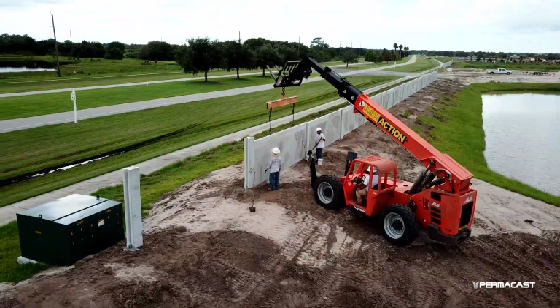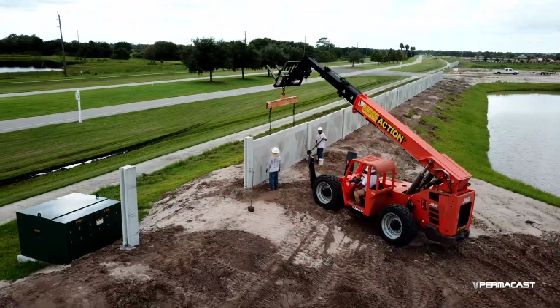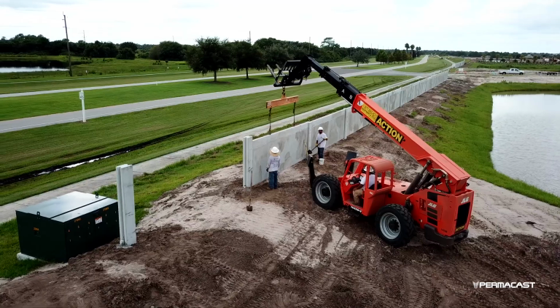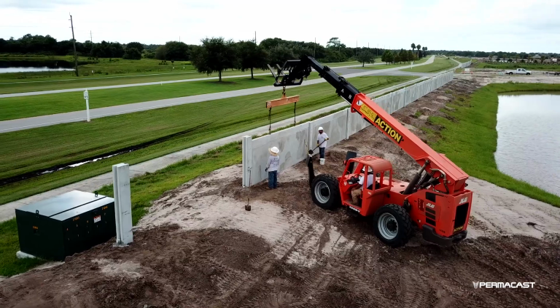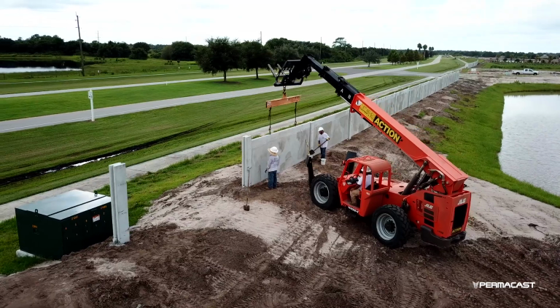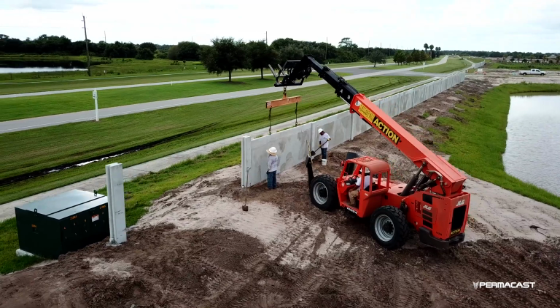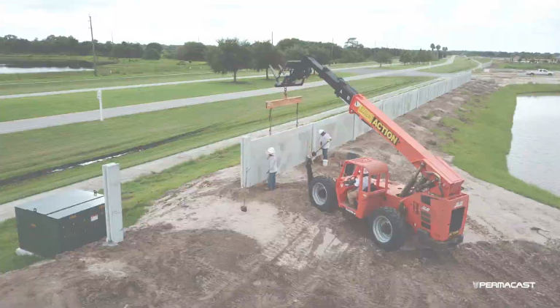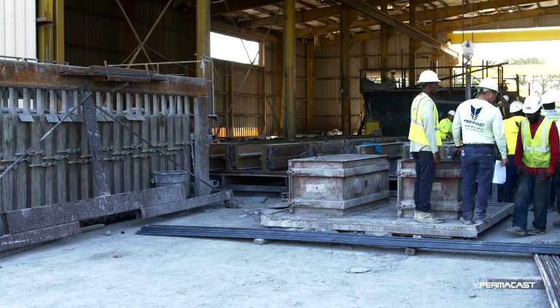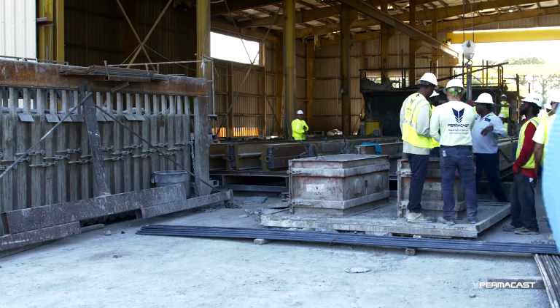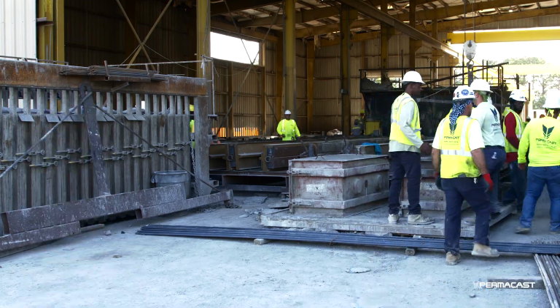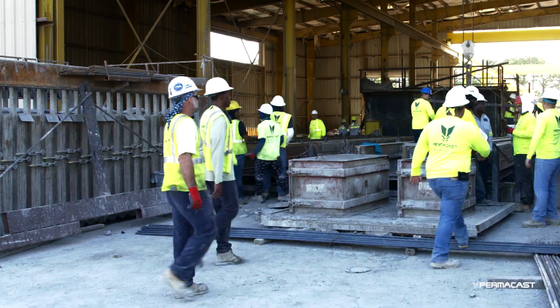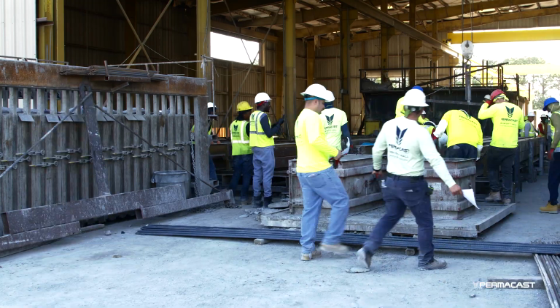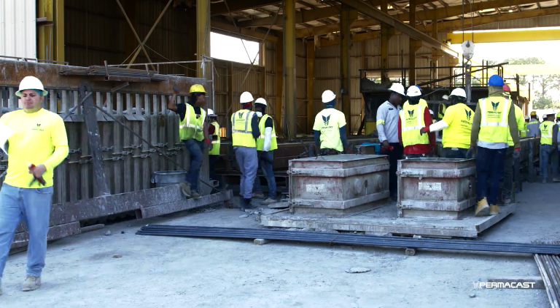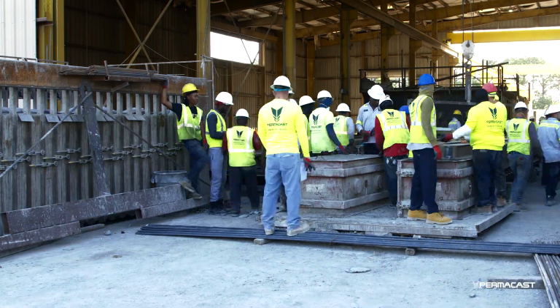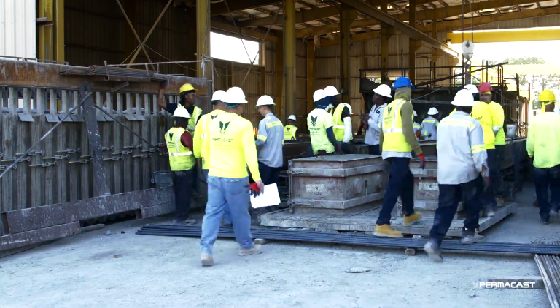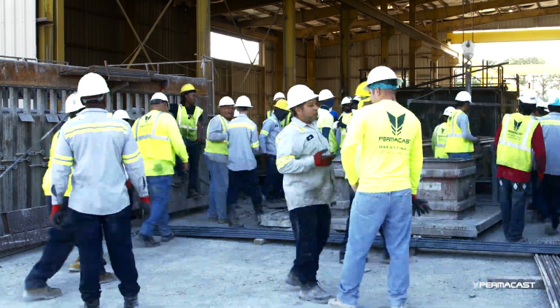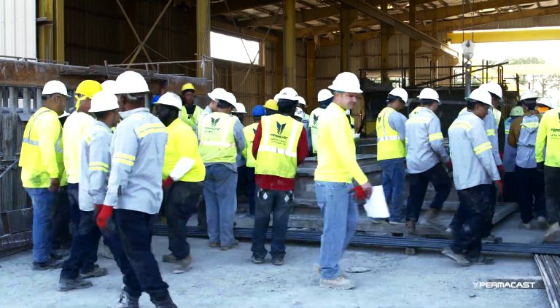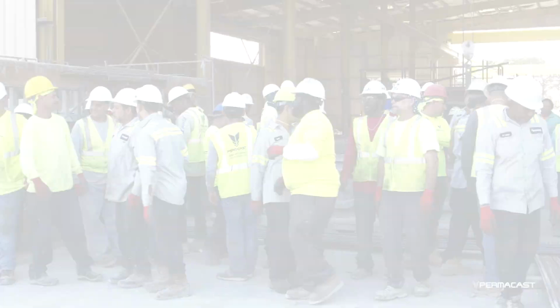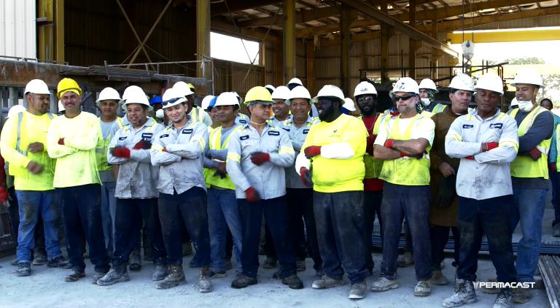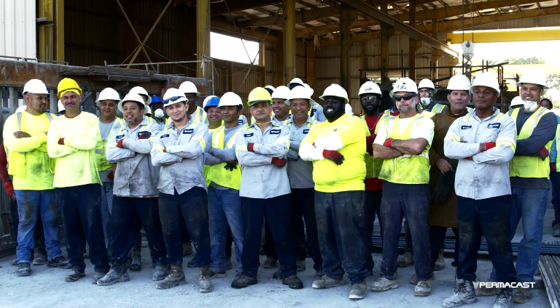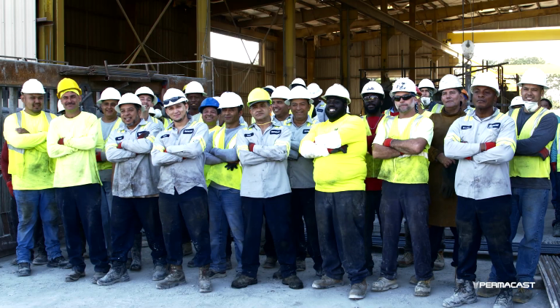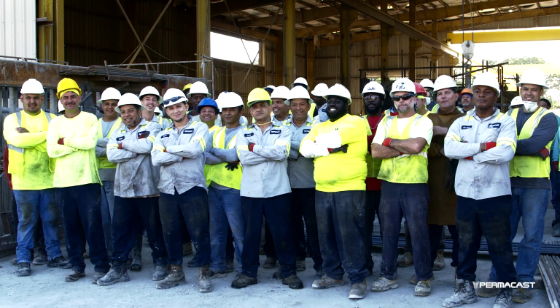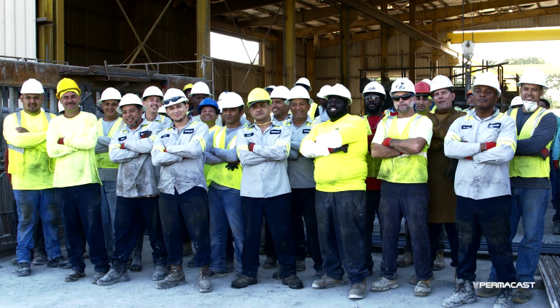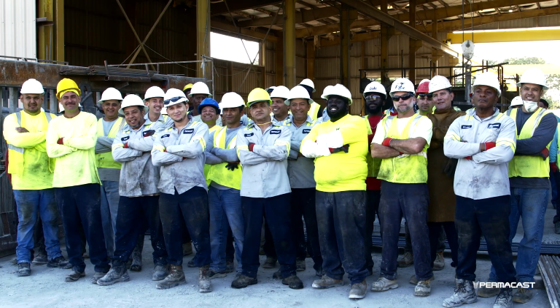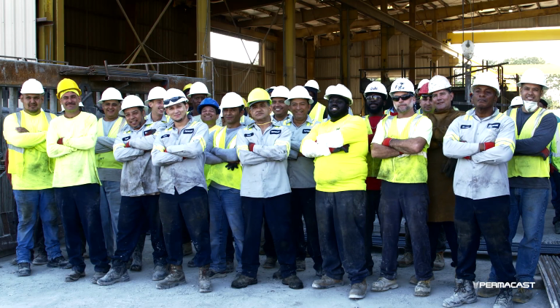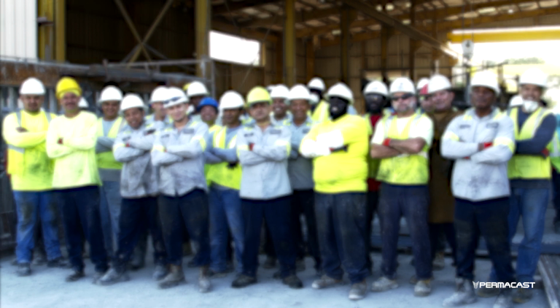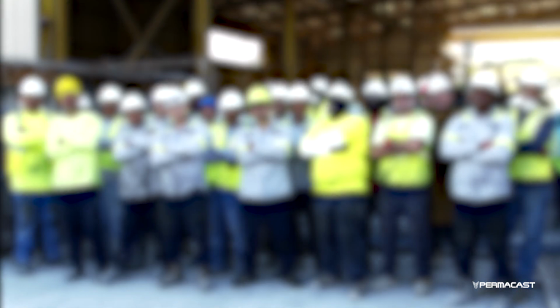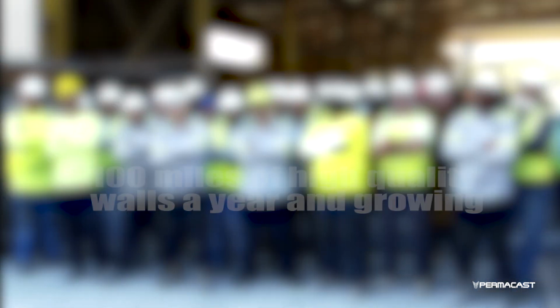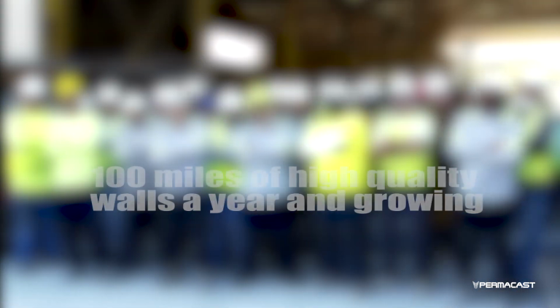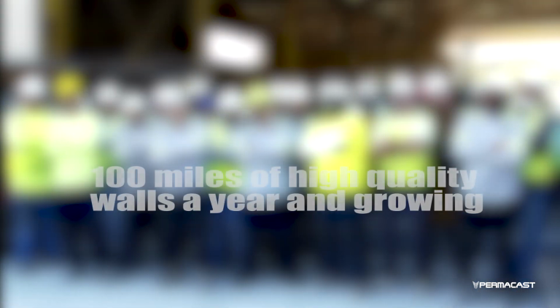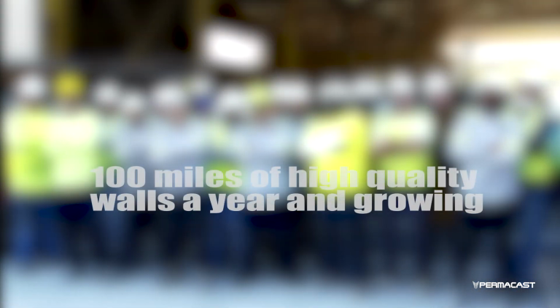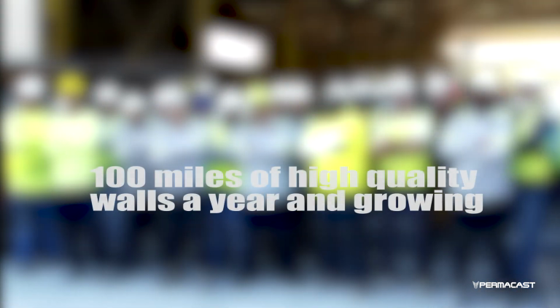Over time, concrete gets harder, which means your investment only gets stronger the longer it's there.